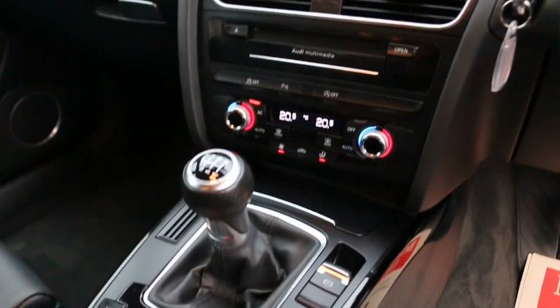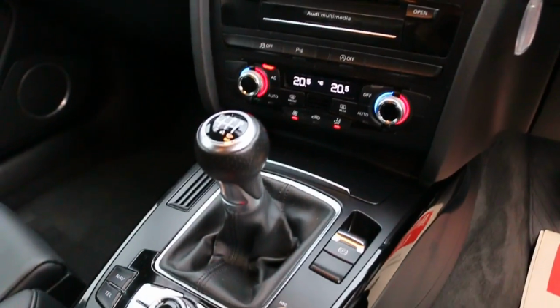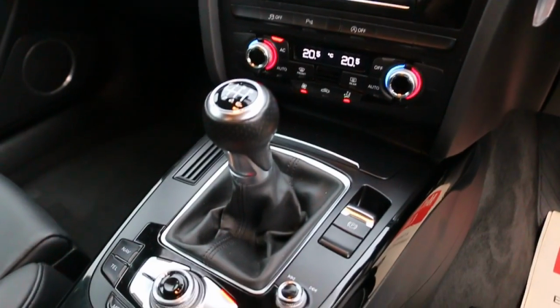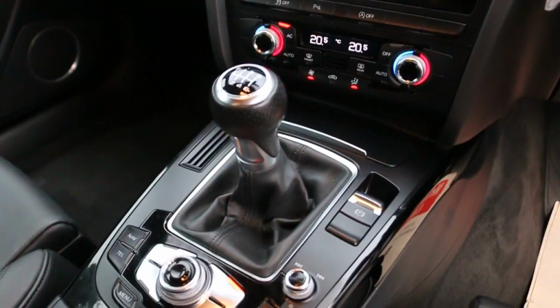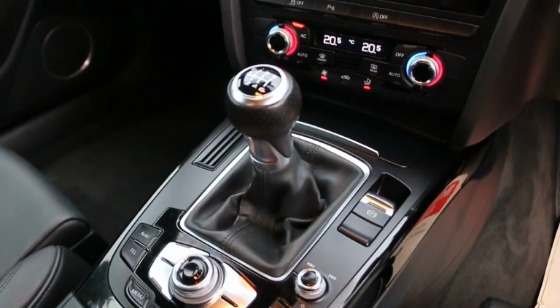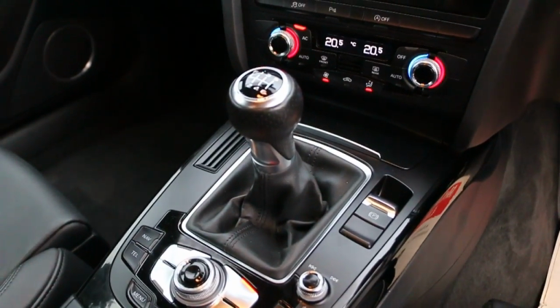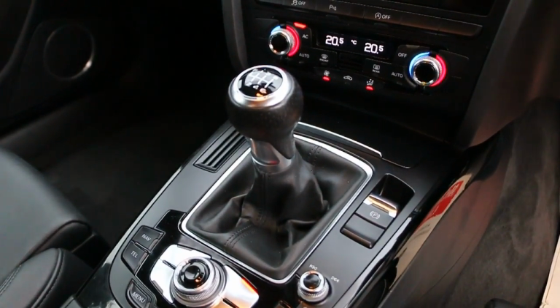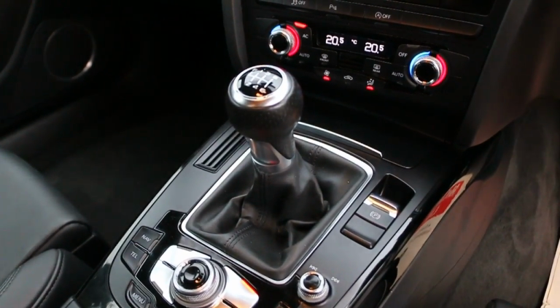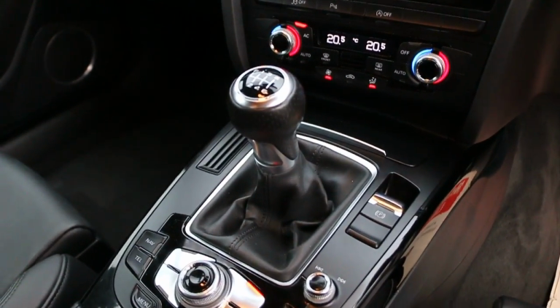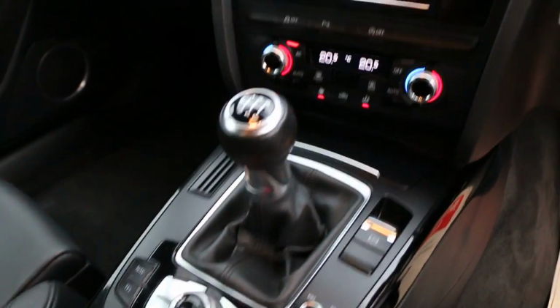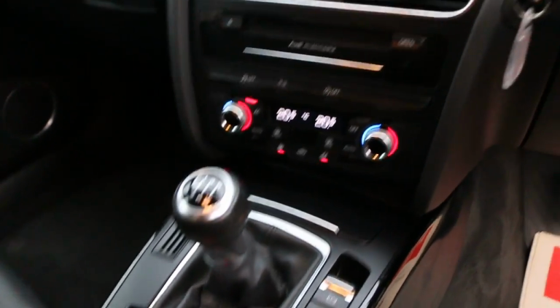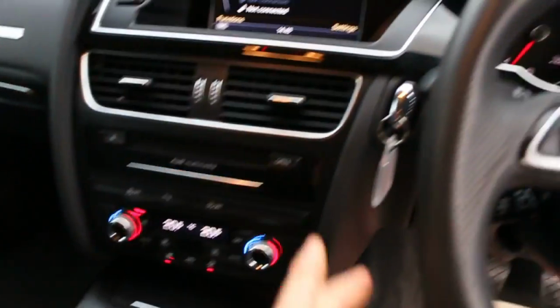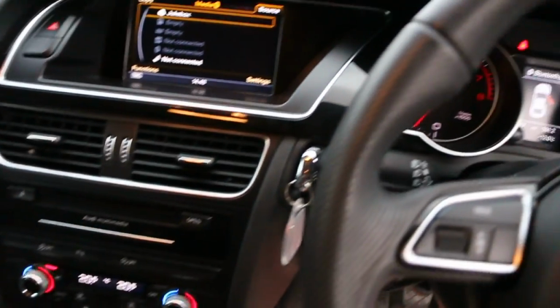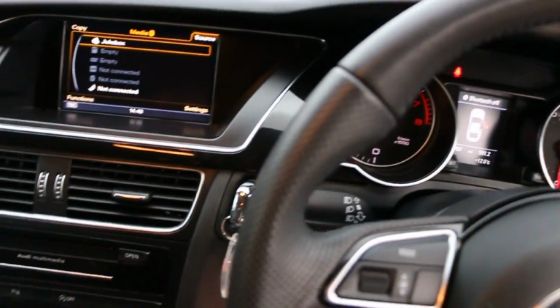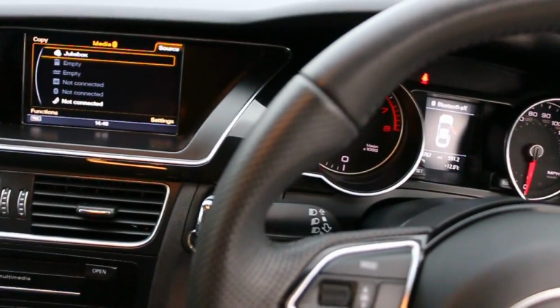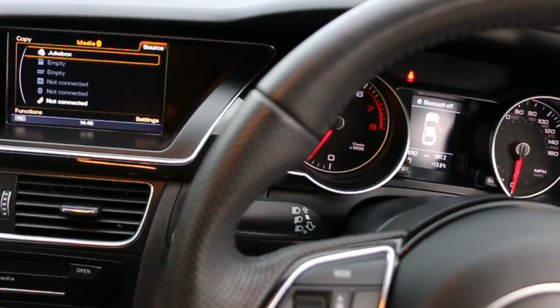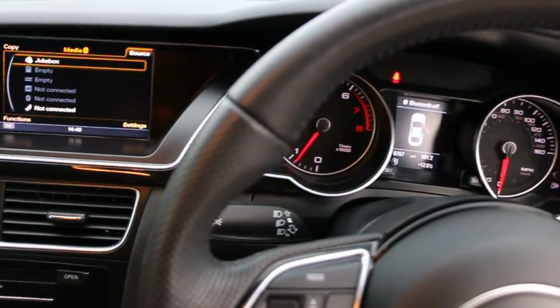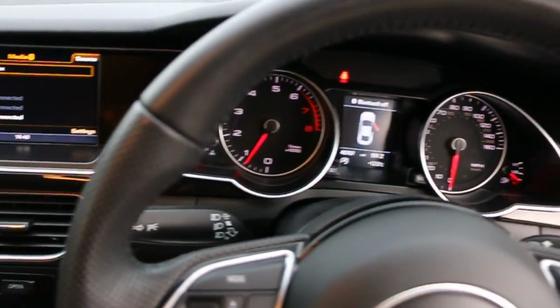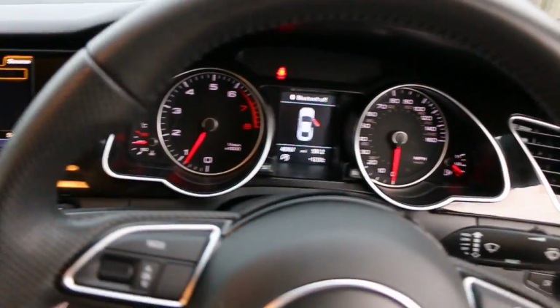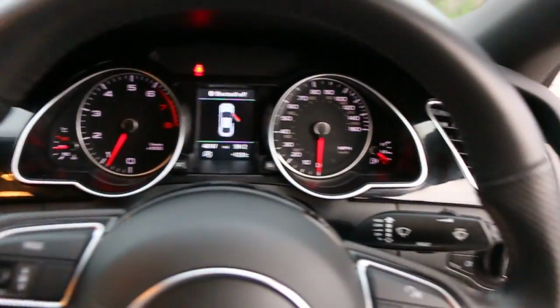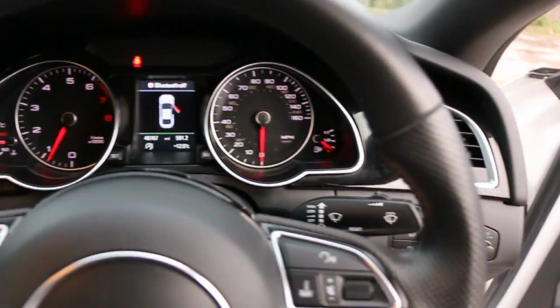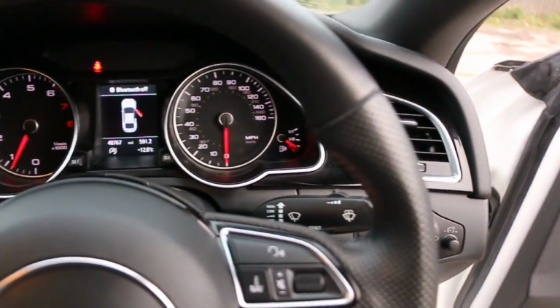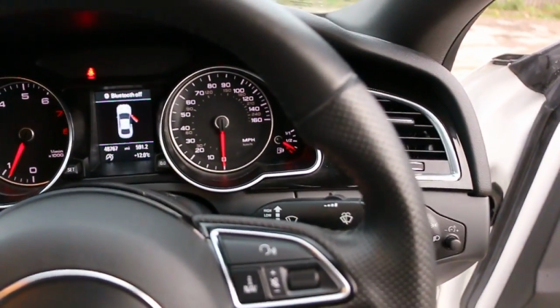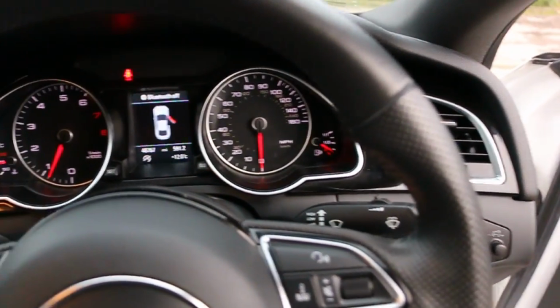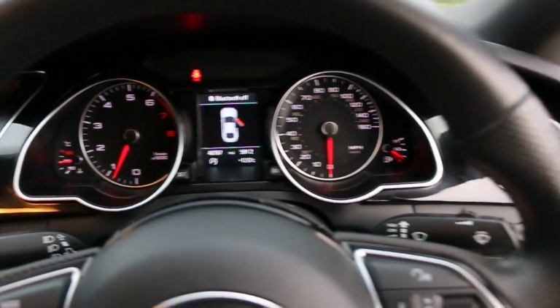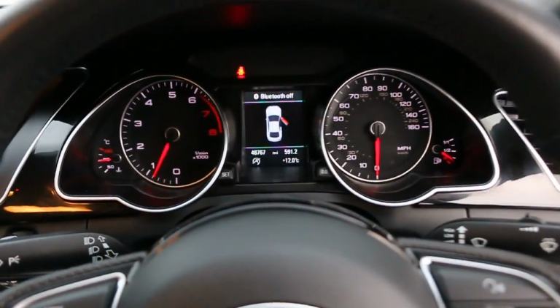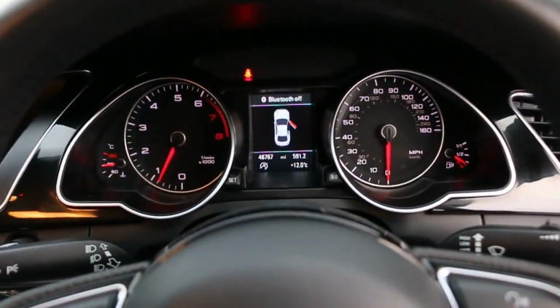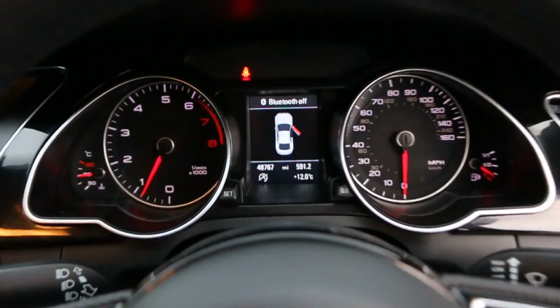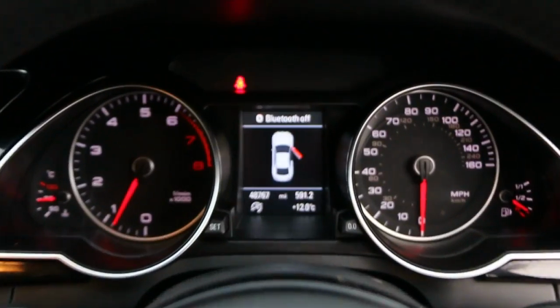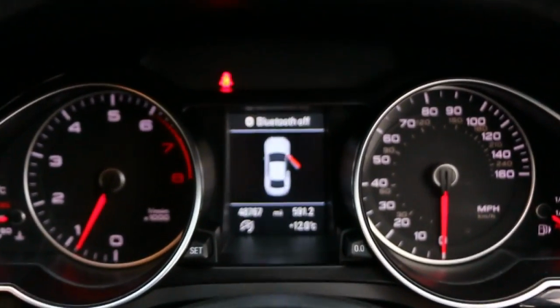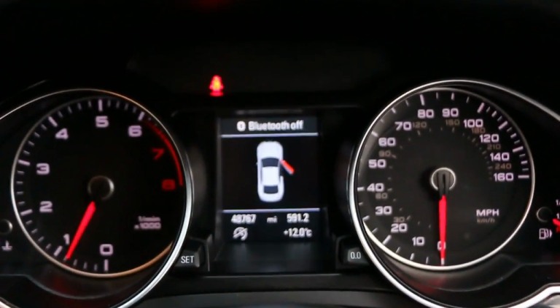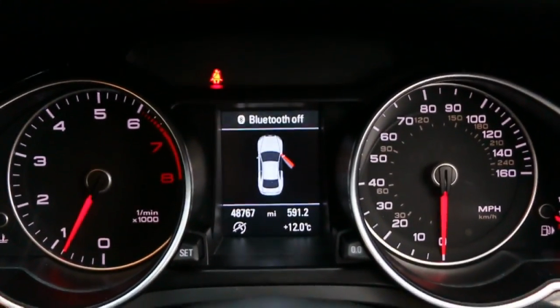Six-speed manual gearbox, multifunction steering wheel, and cruise control with speed limiter.